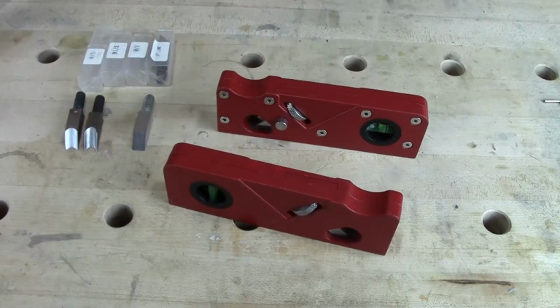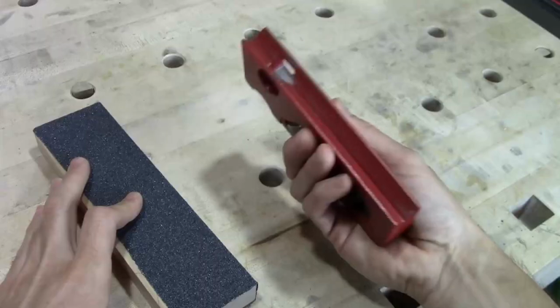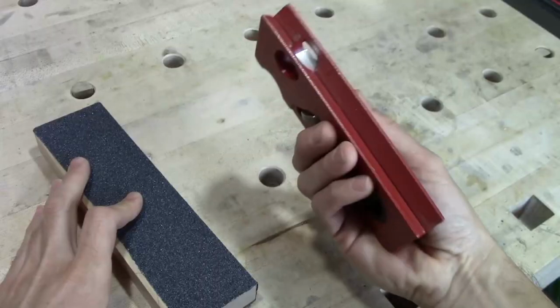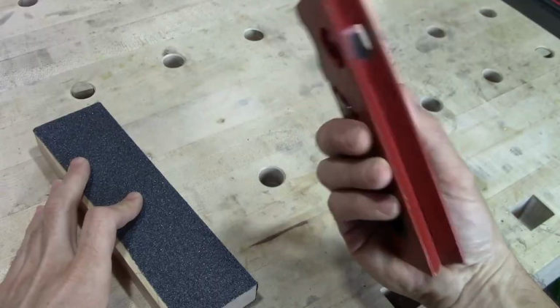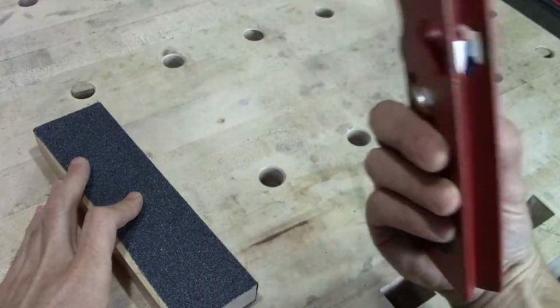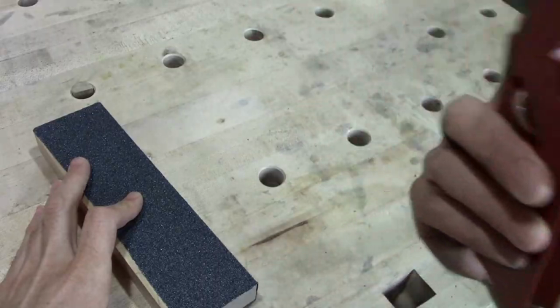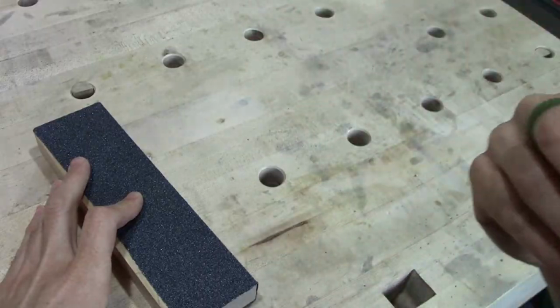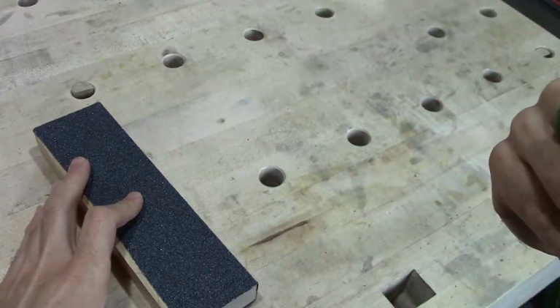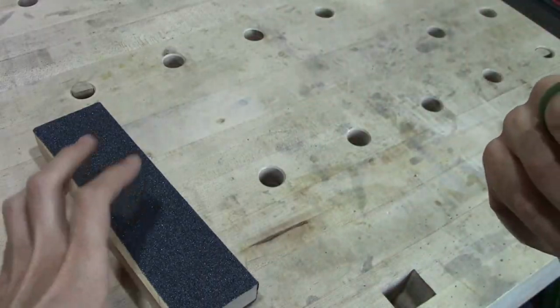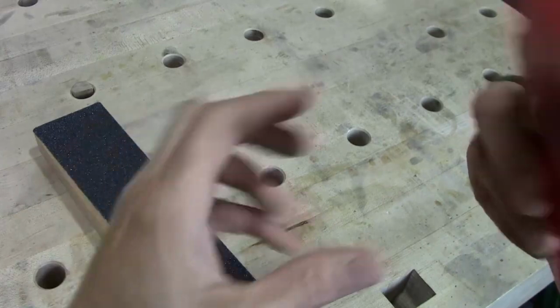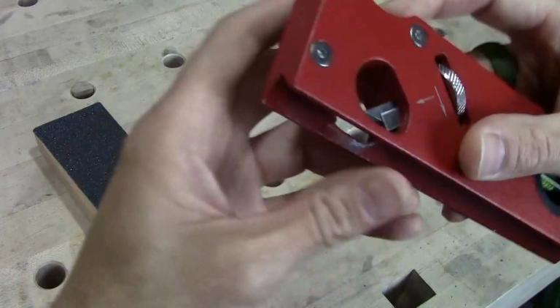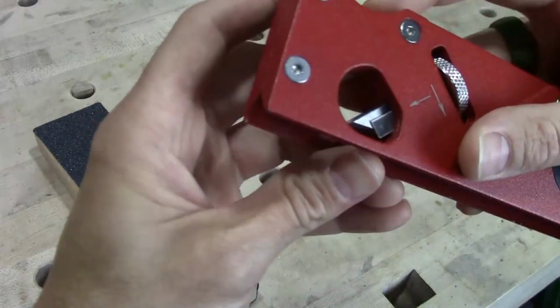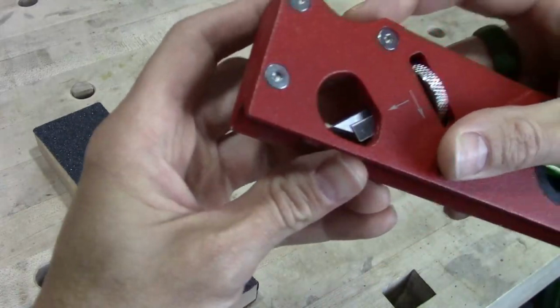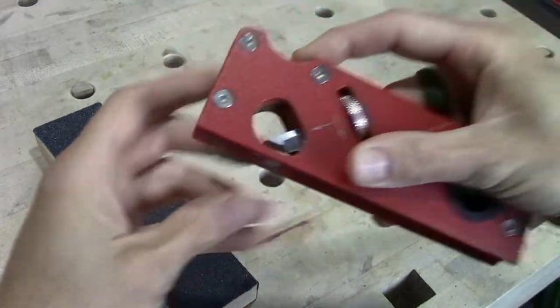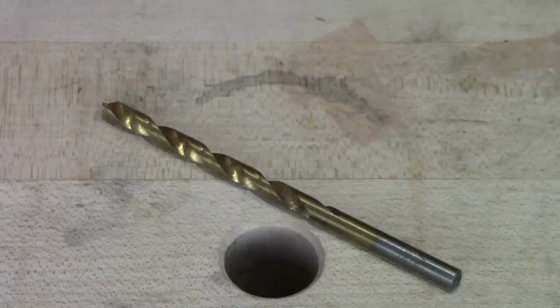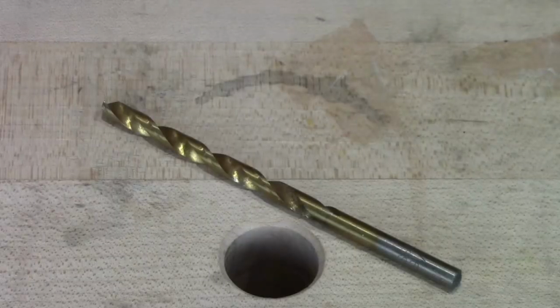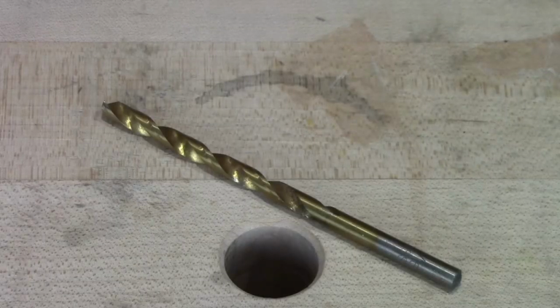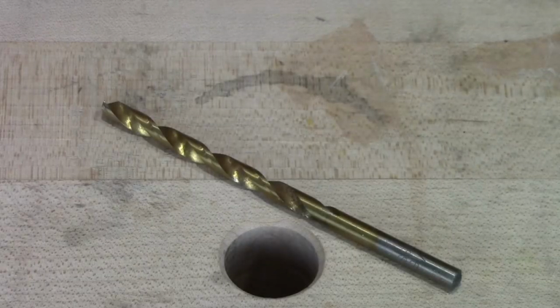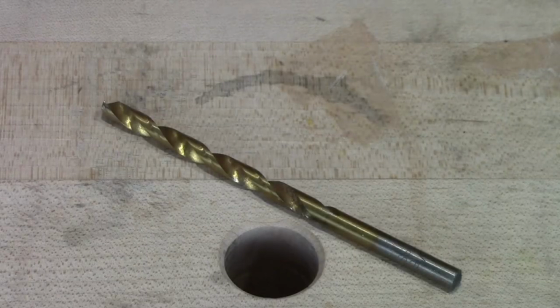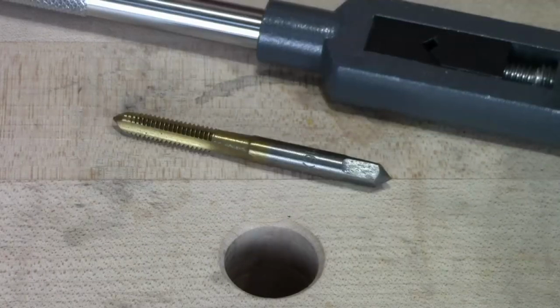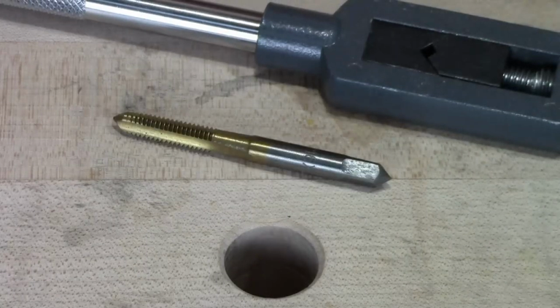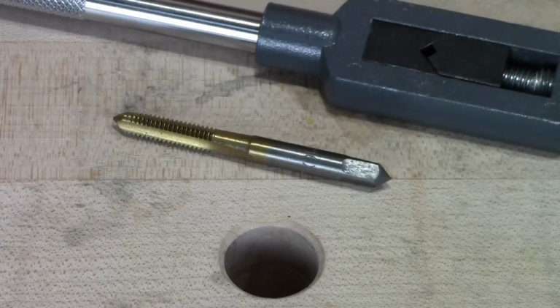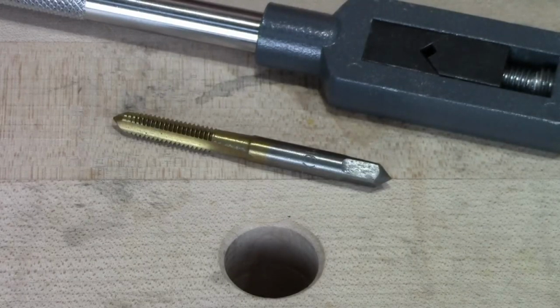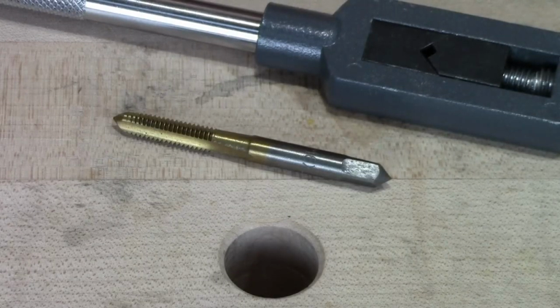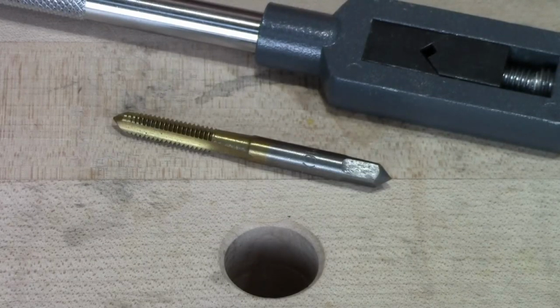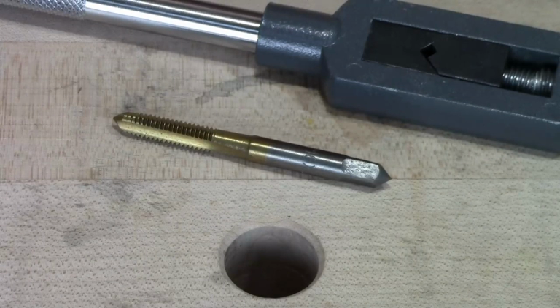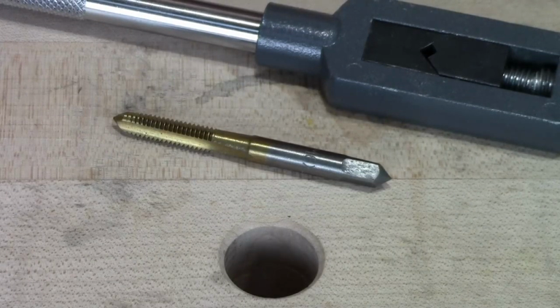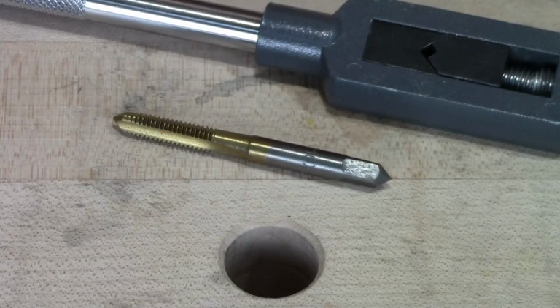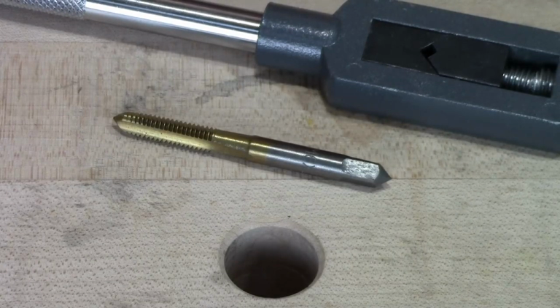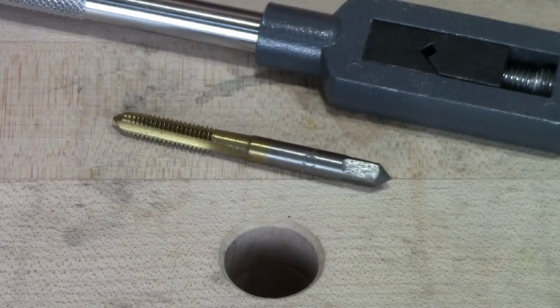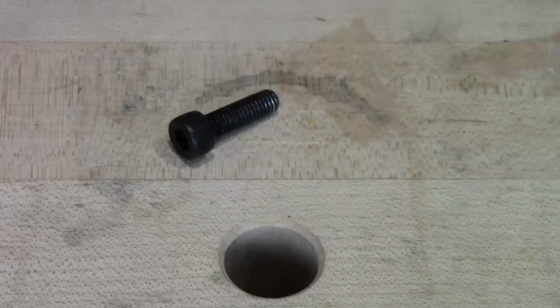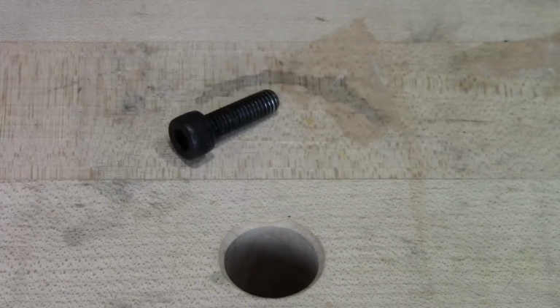So first I'm going to sand it, then I'm going to drill it and tap it and screw it.